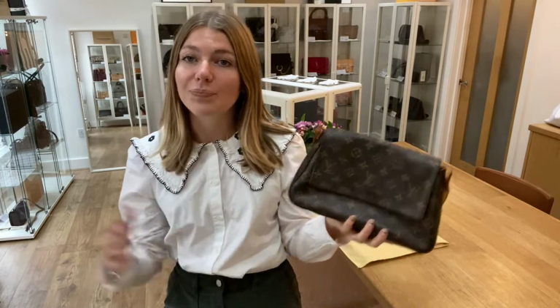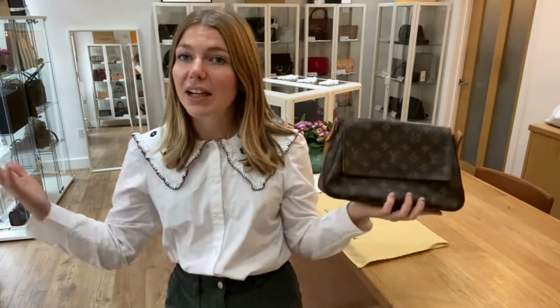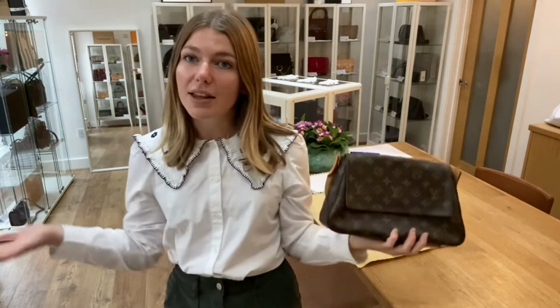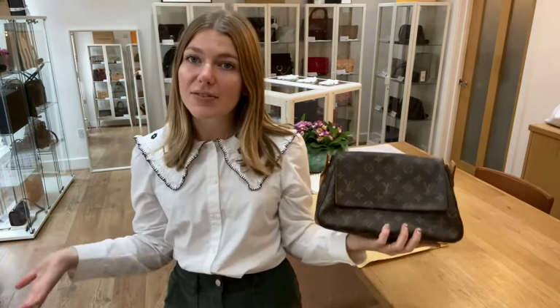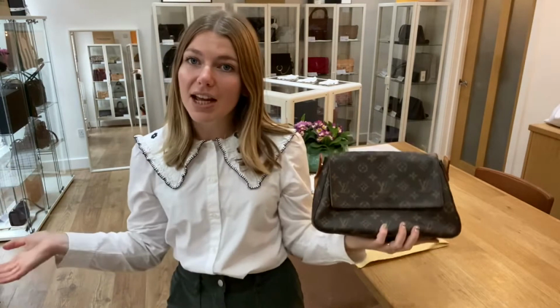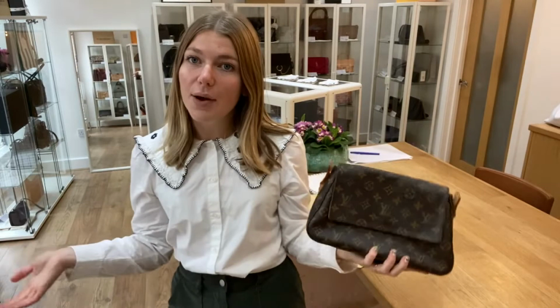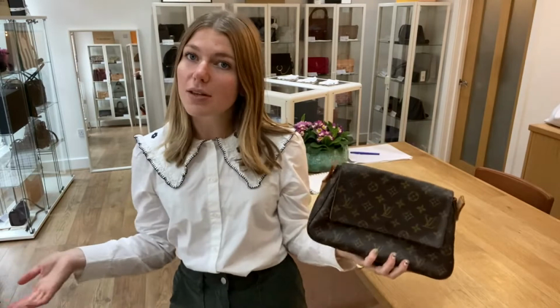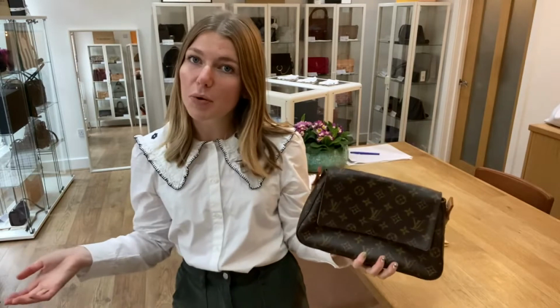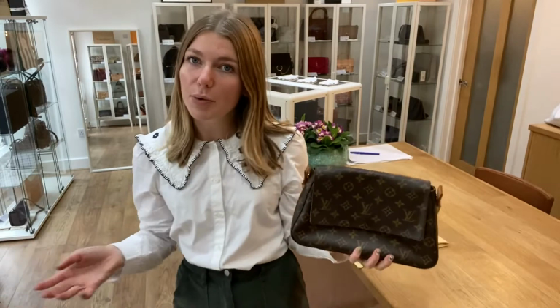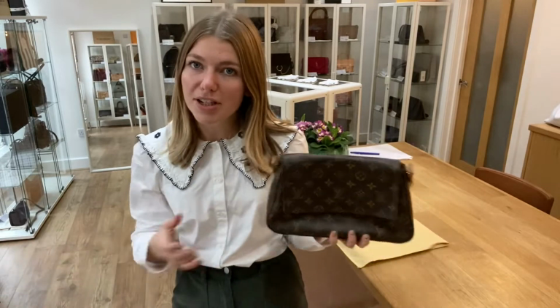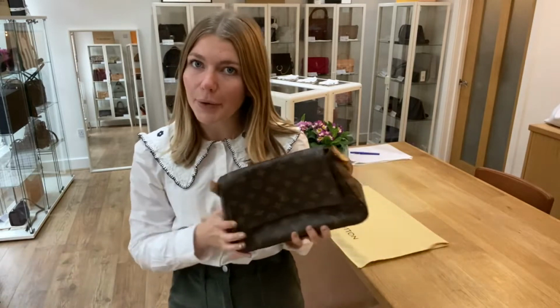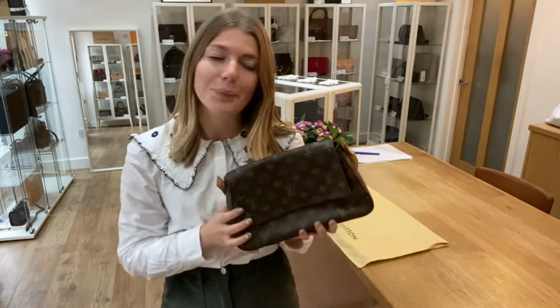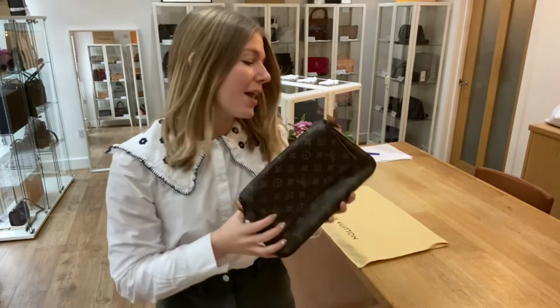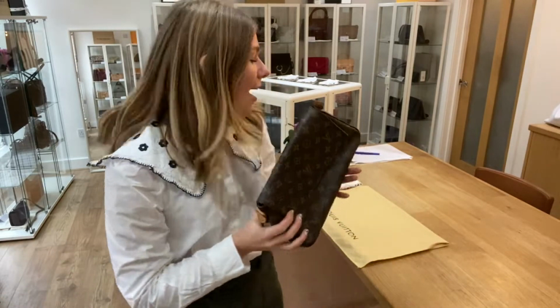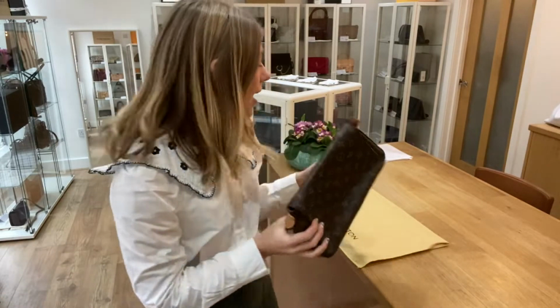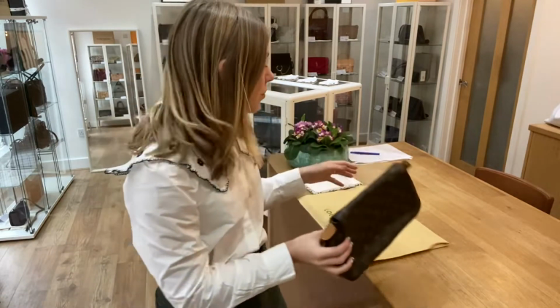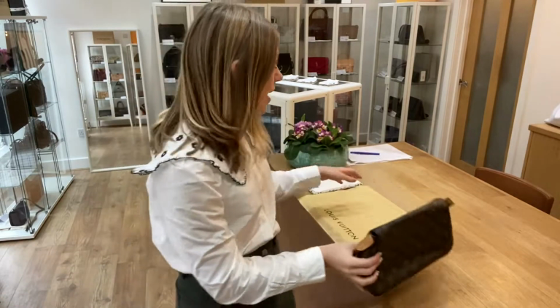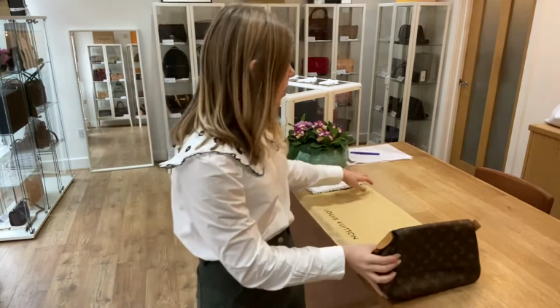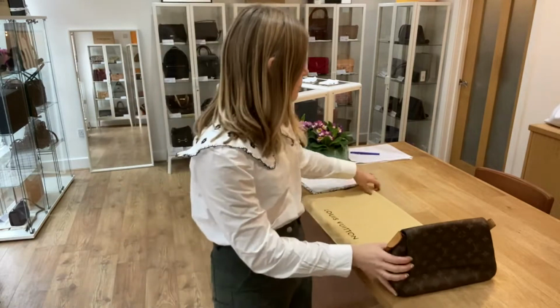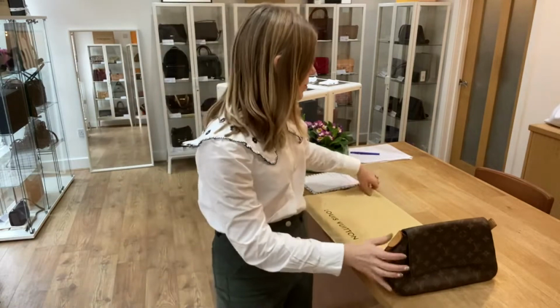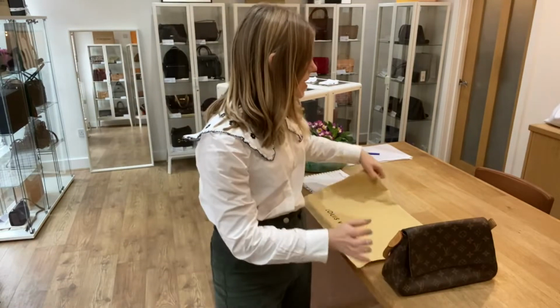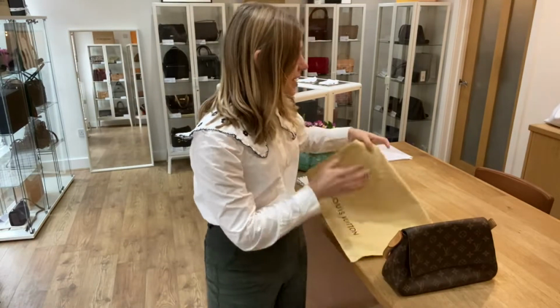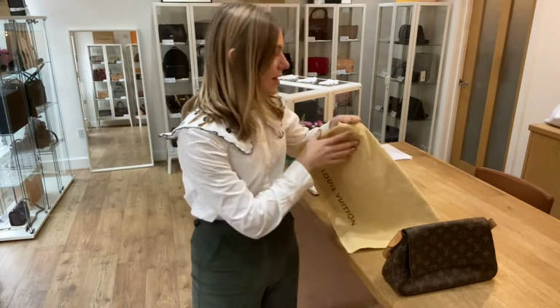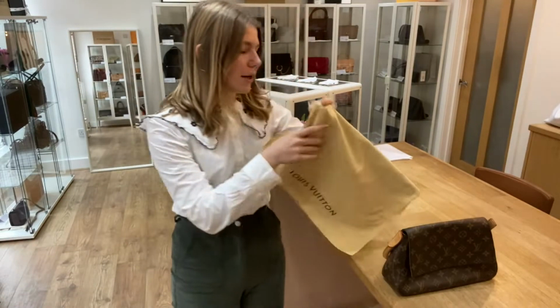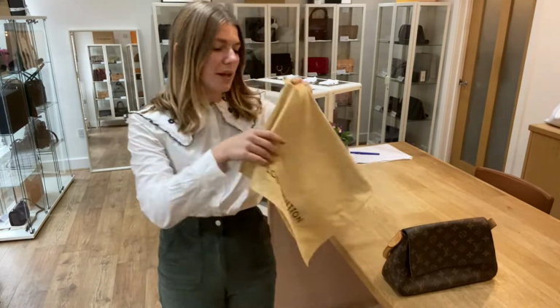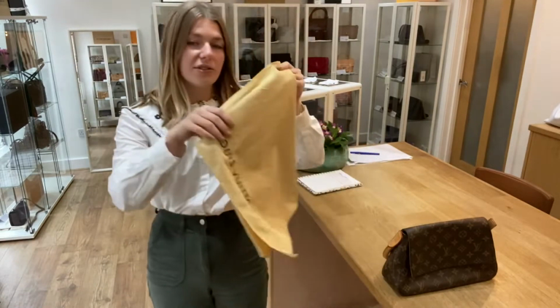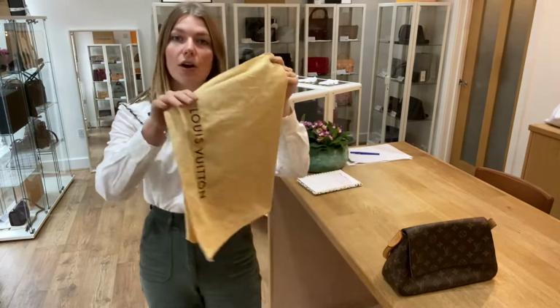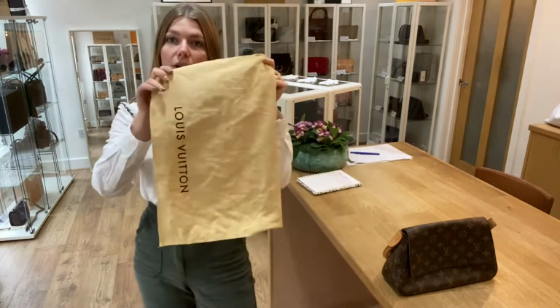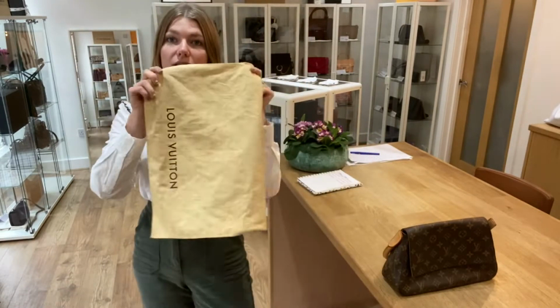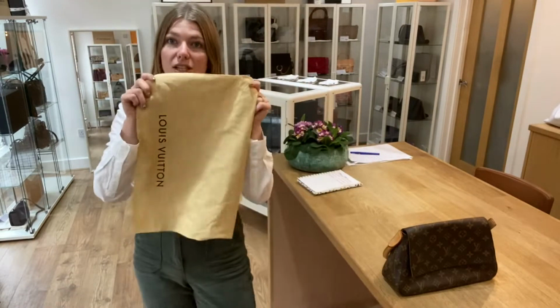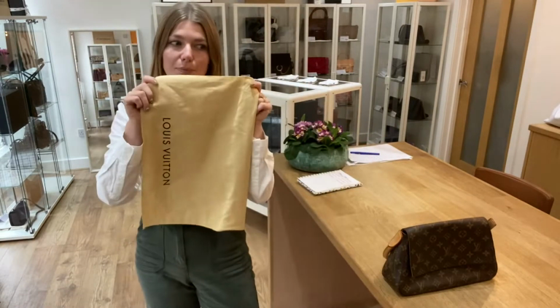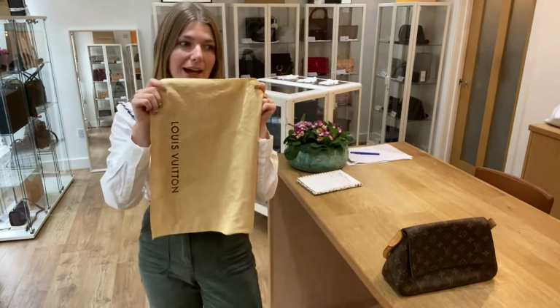Like this video and subscribe to our channel. And it comes with this Louis Vuitton dust bag.